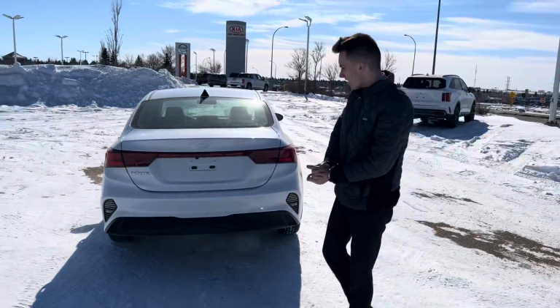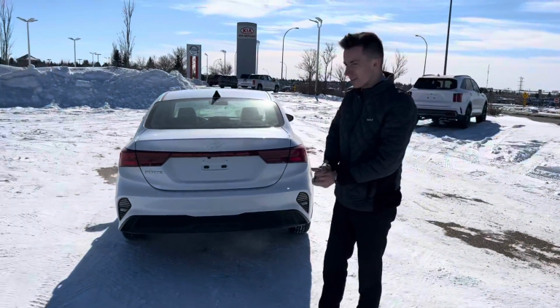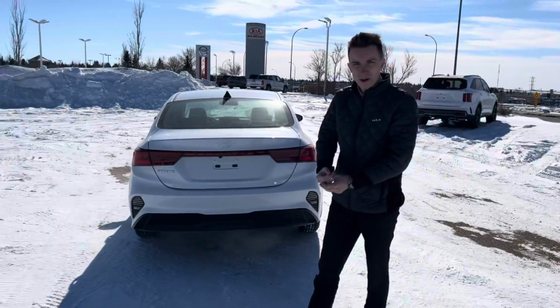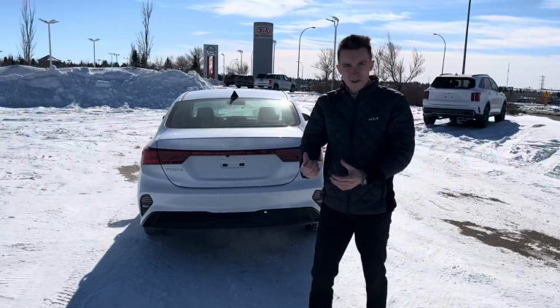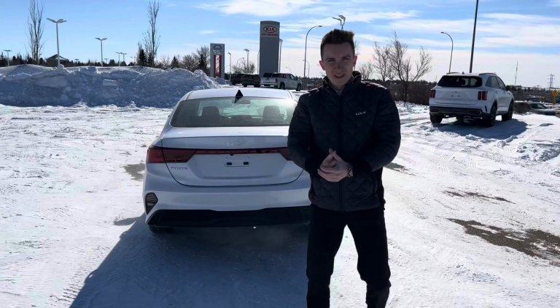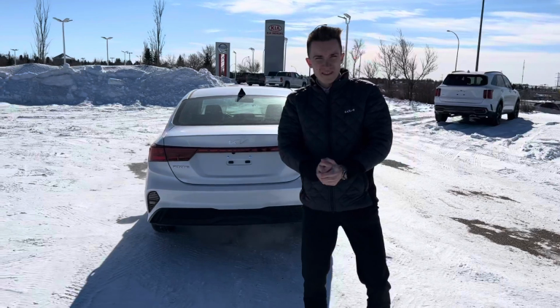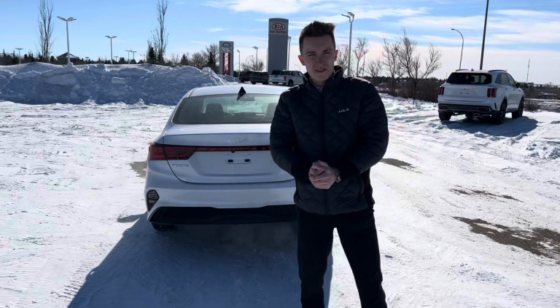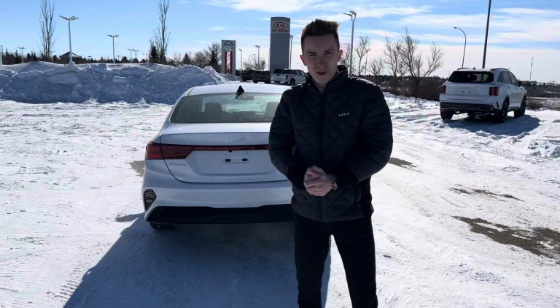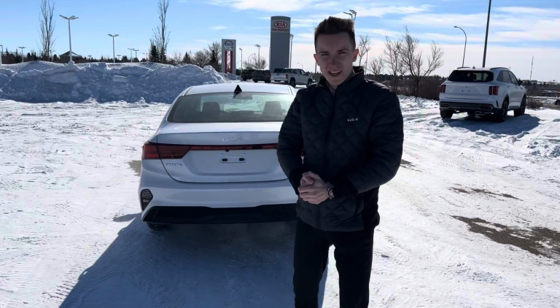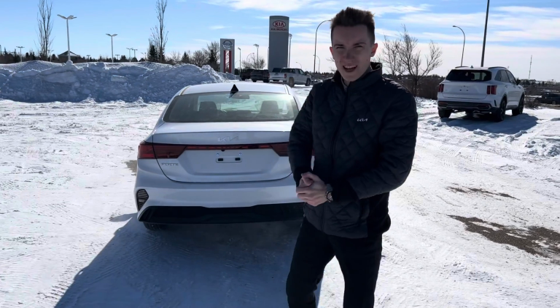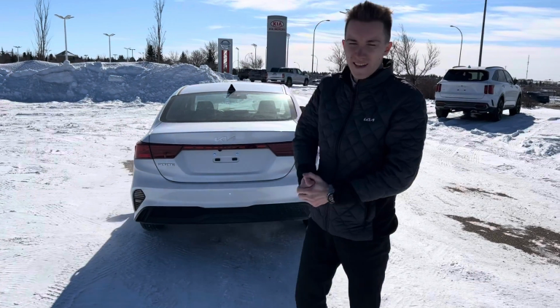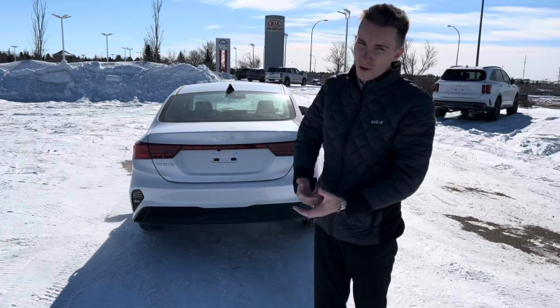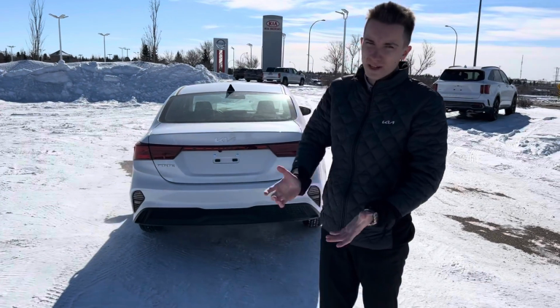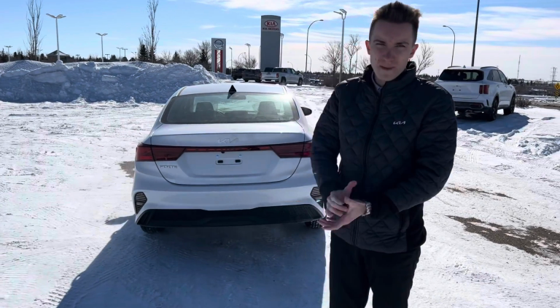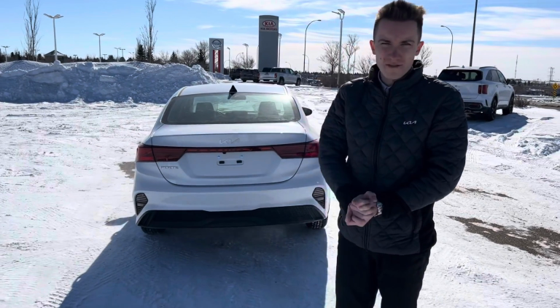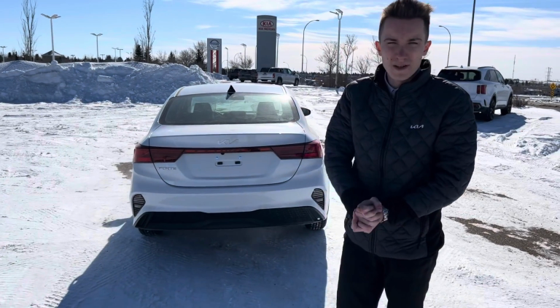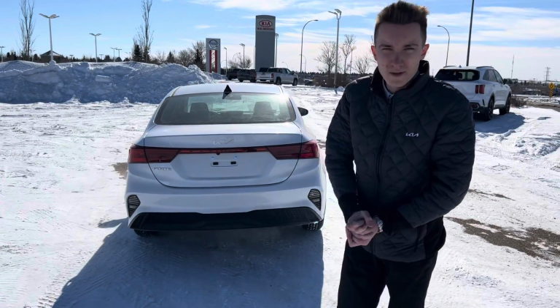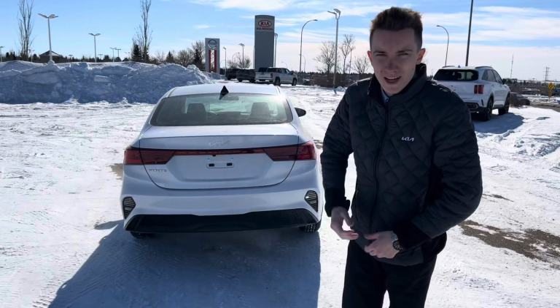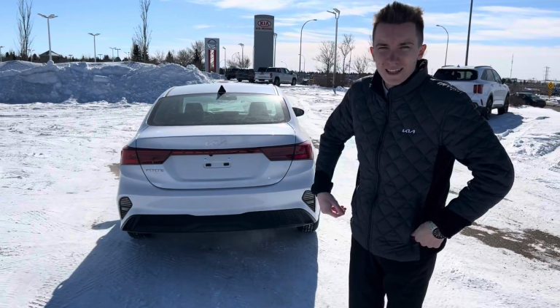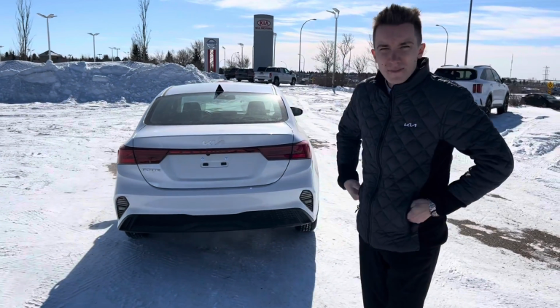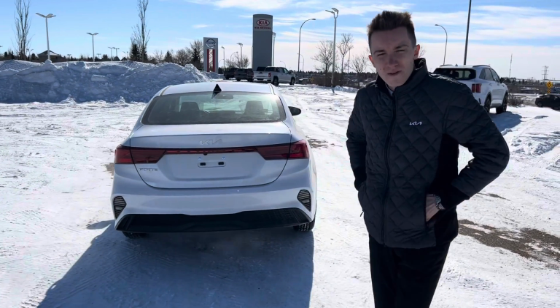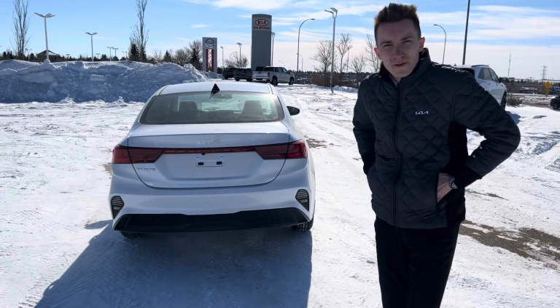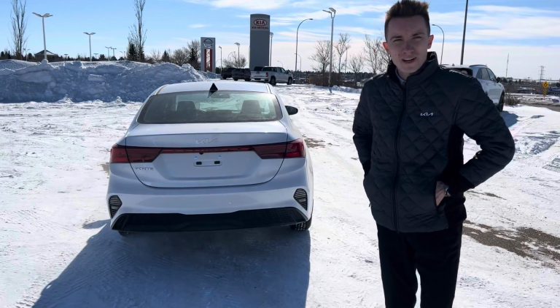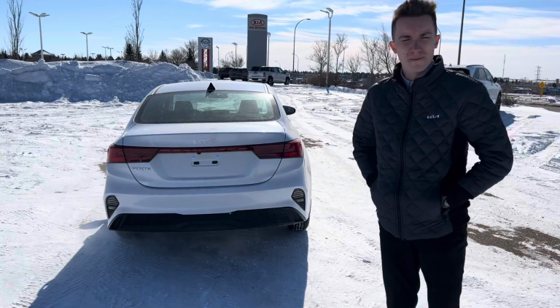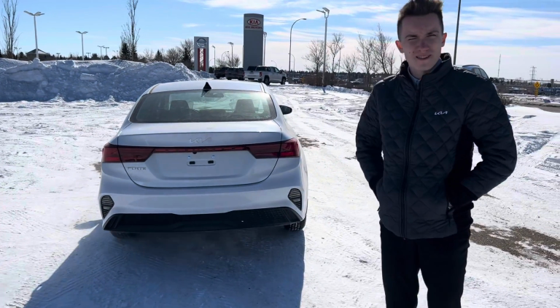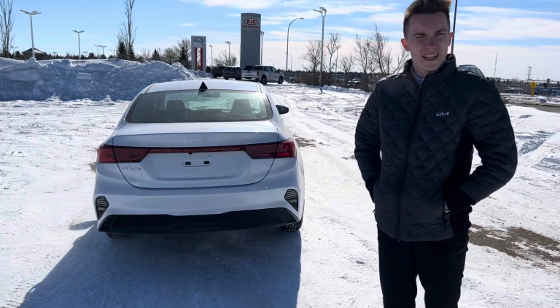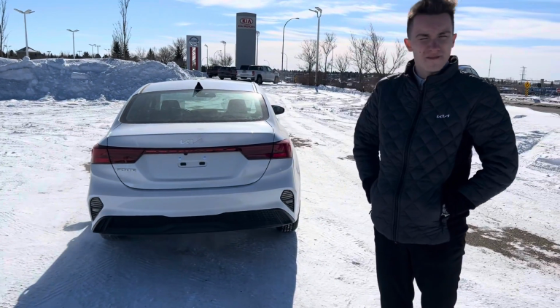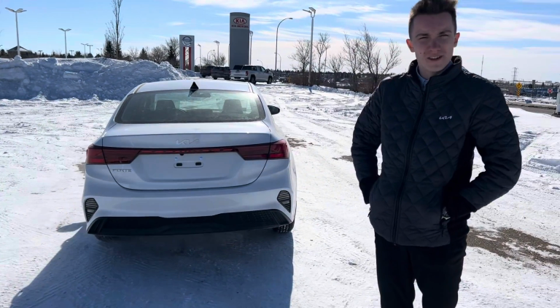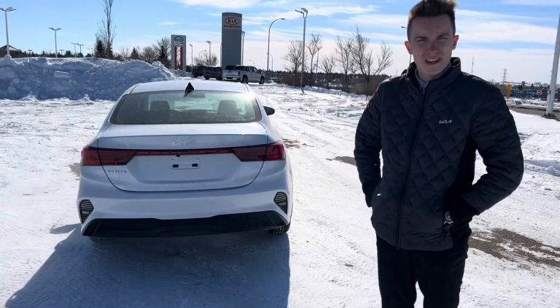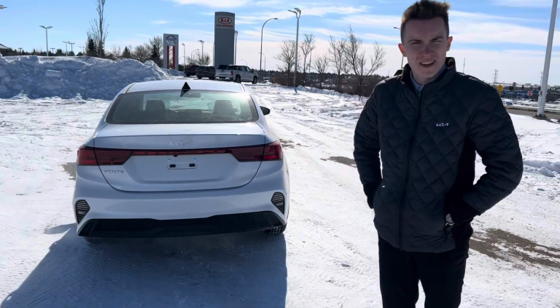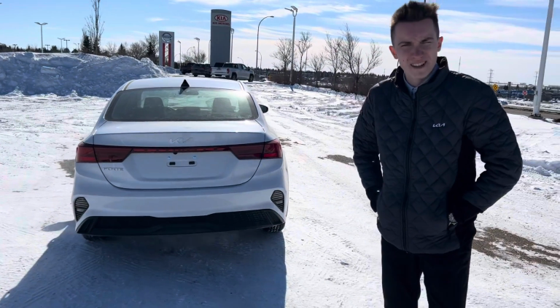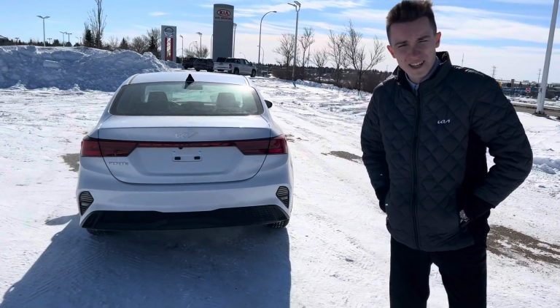Thank you Don — let me know what you think of this Forte. I hope to hear back from you soon. Let me know if you want to come down and take it for a test drive. Thank you.